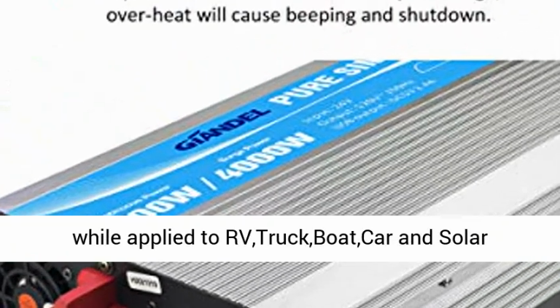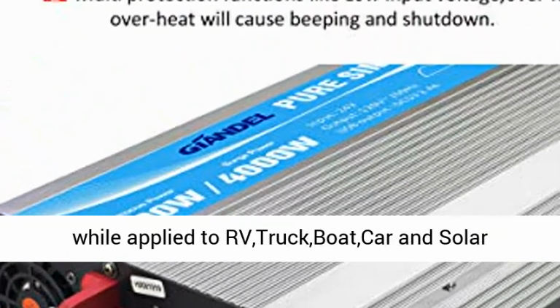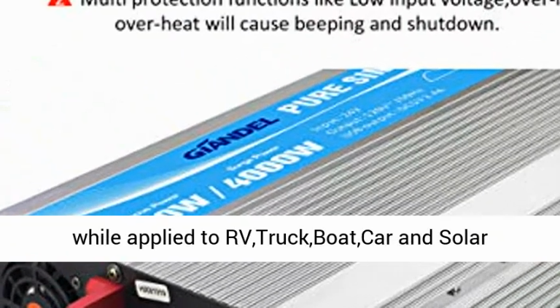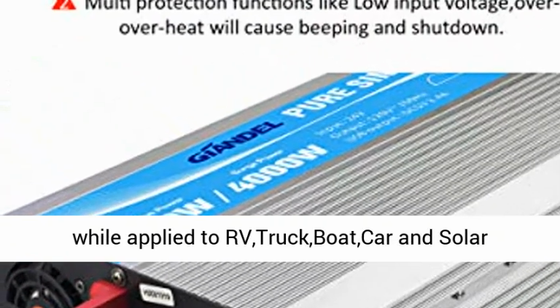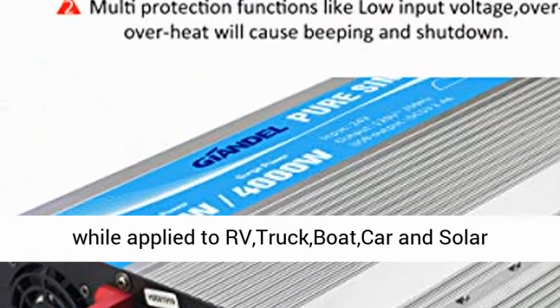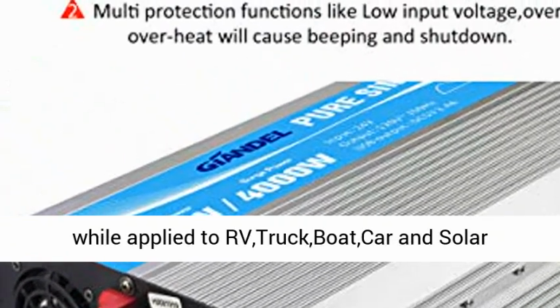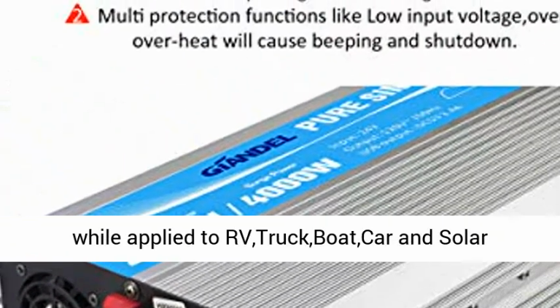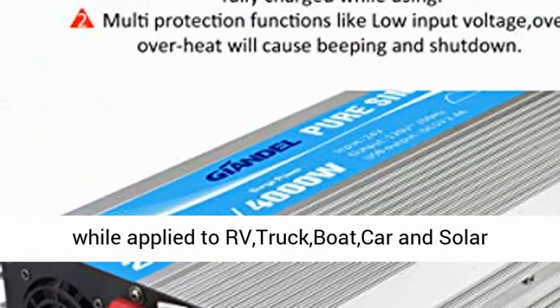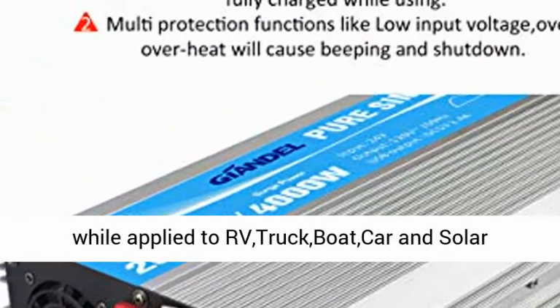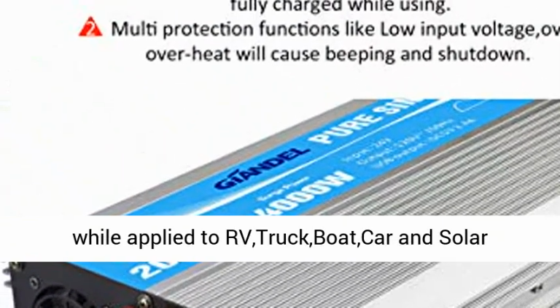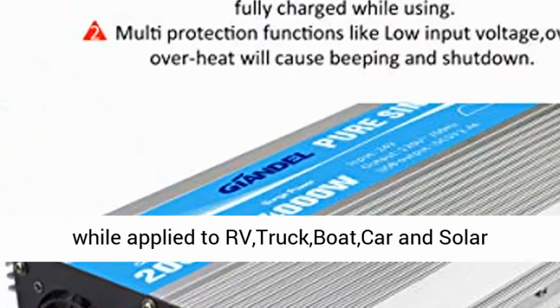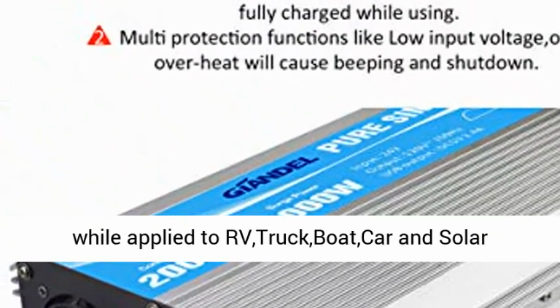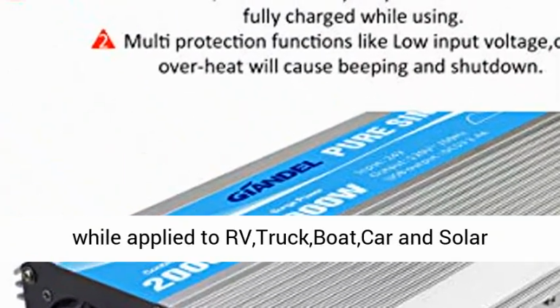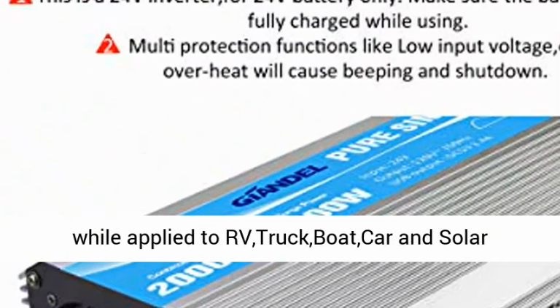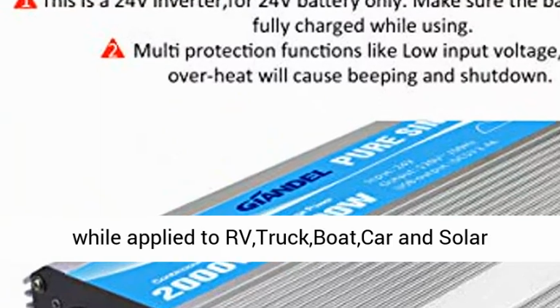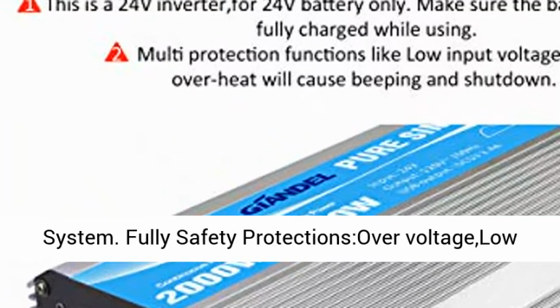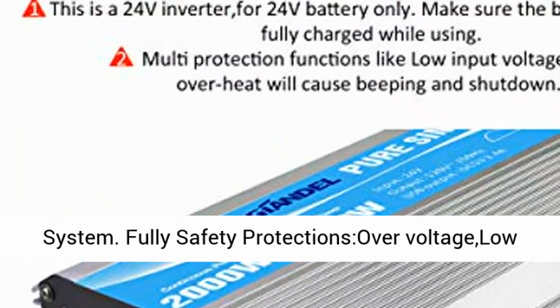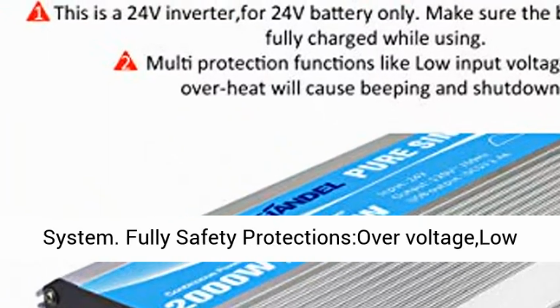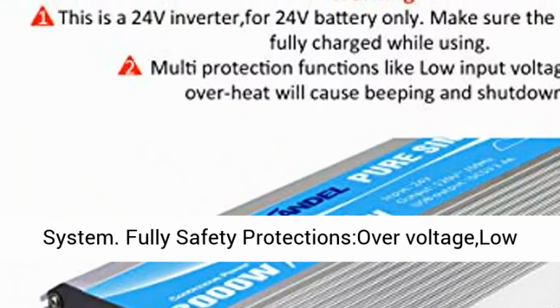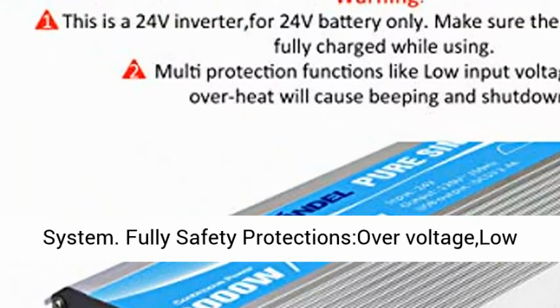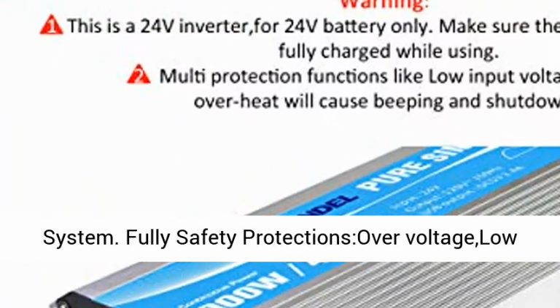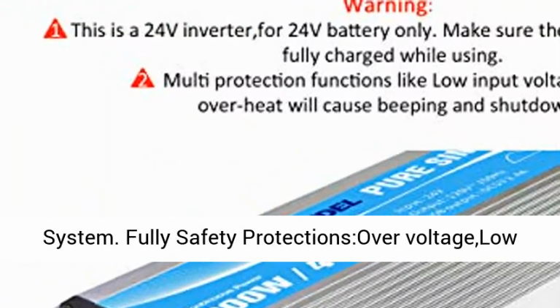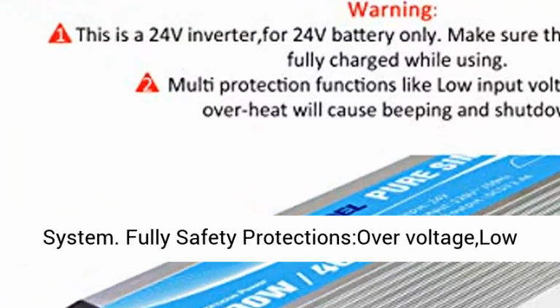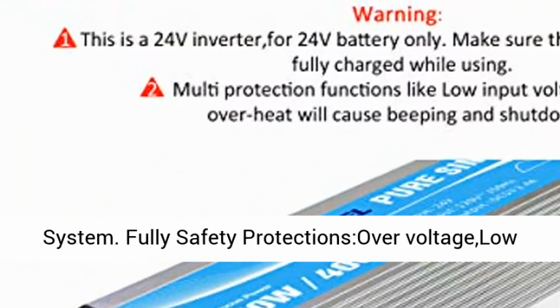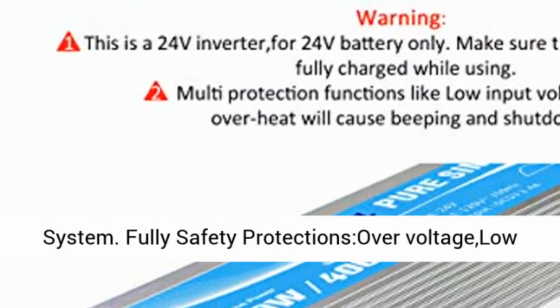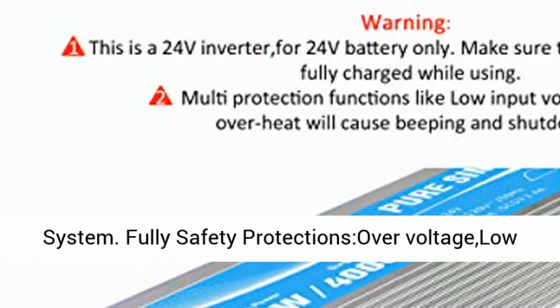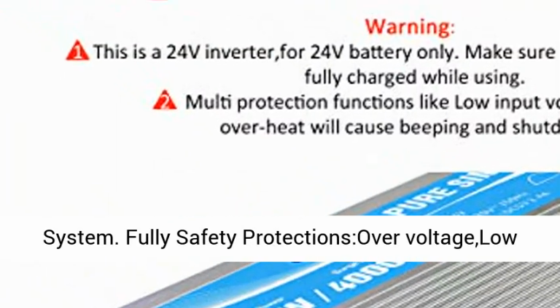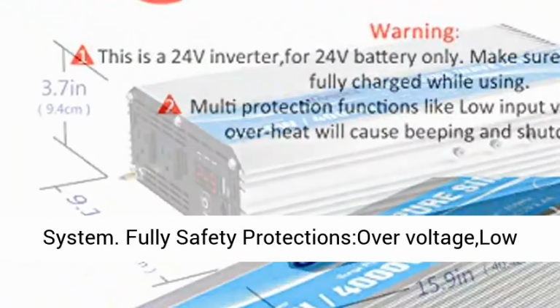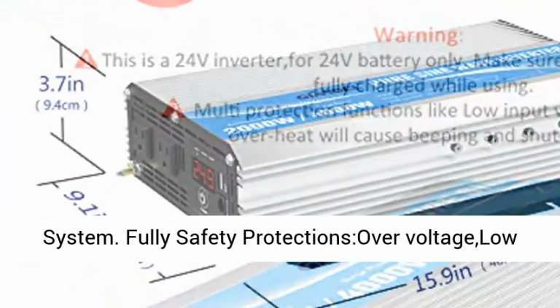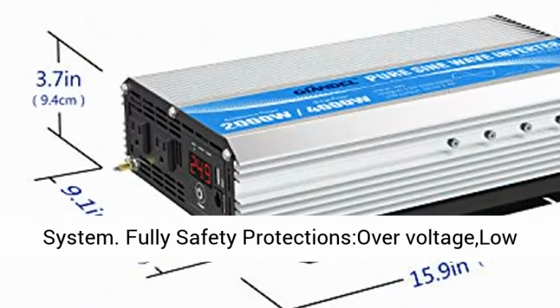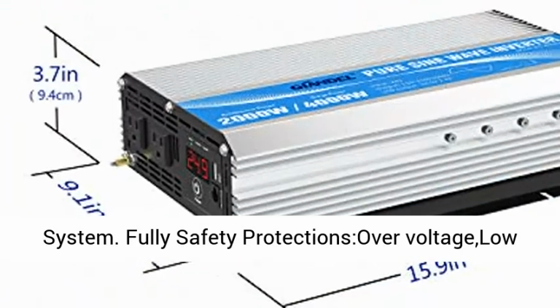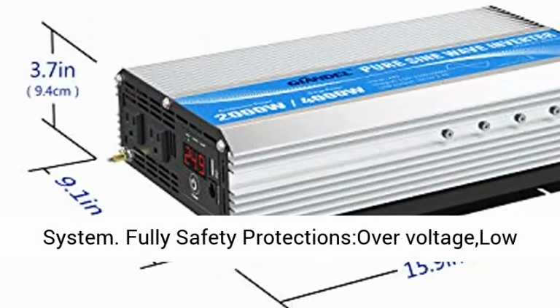Wide applications with Remote Control — more convenient to control the inverter on and off while applied to RV, truck, boat, car, and solar system.